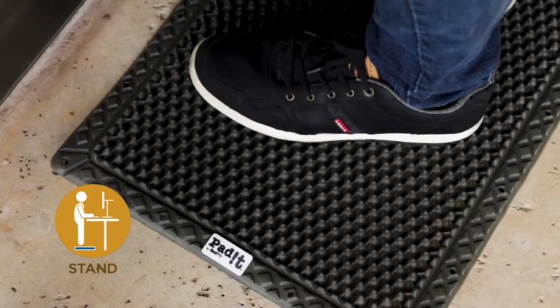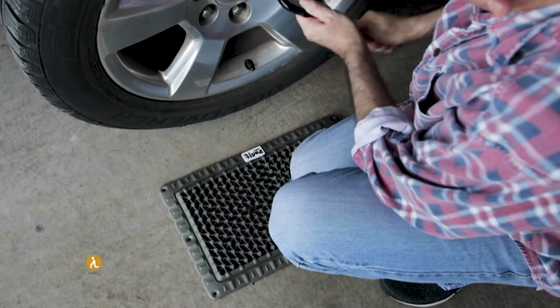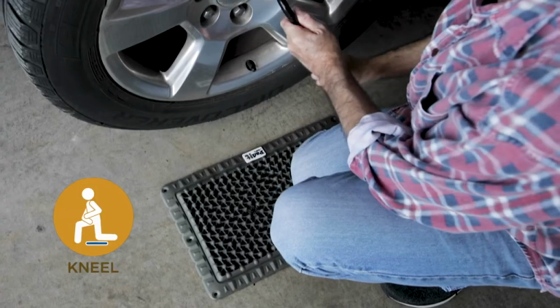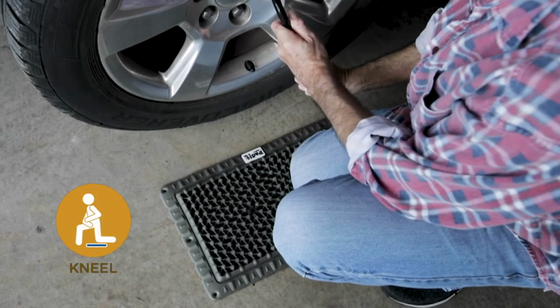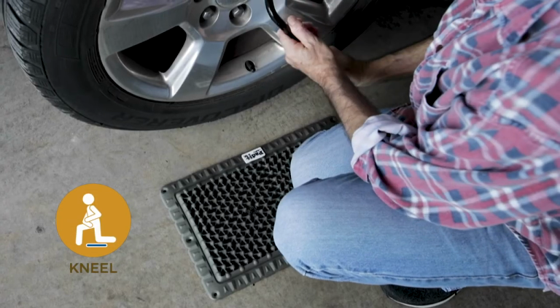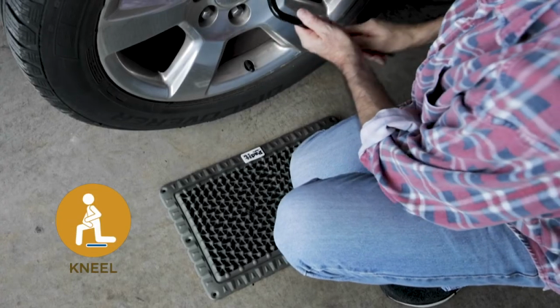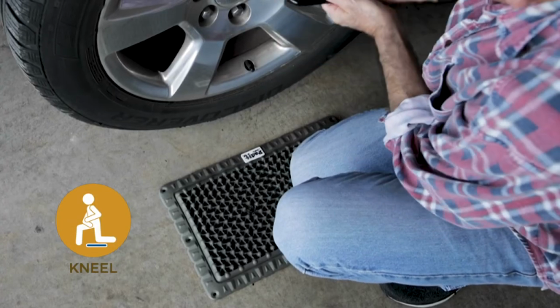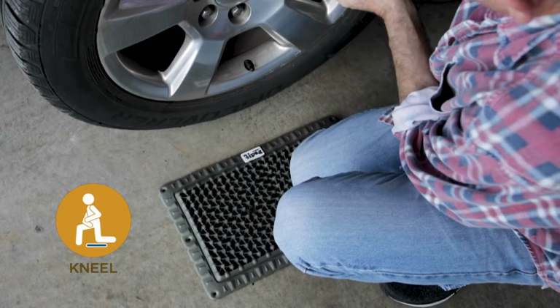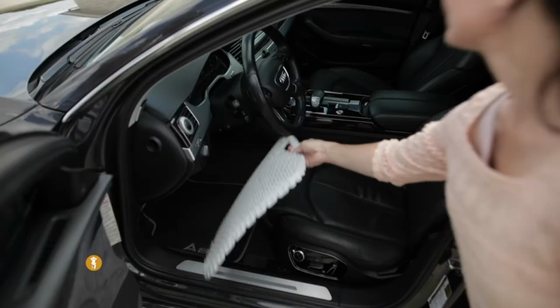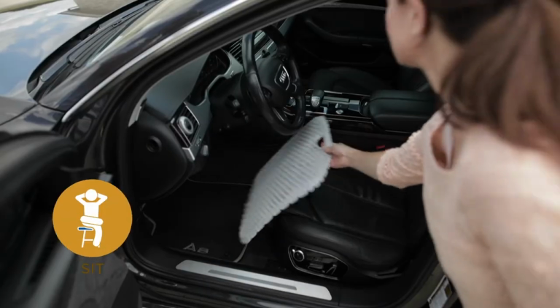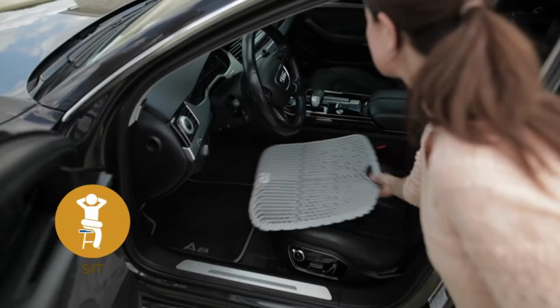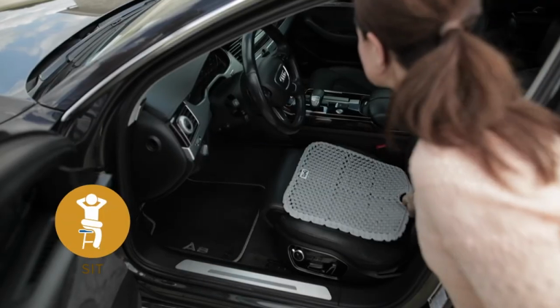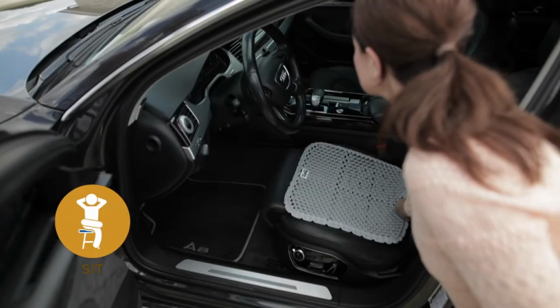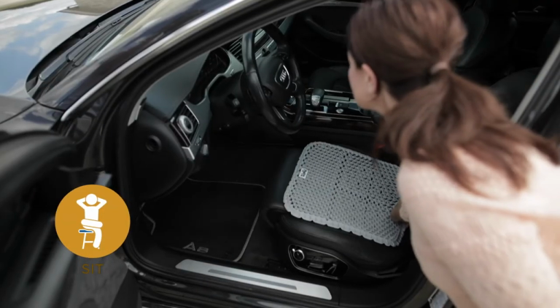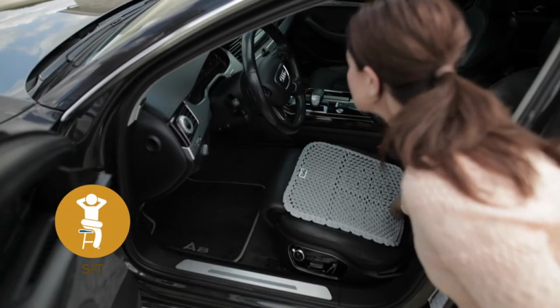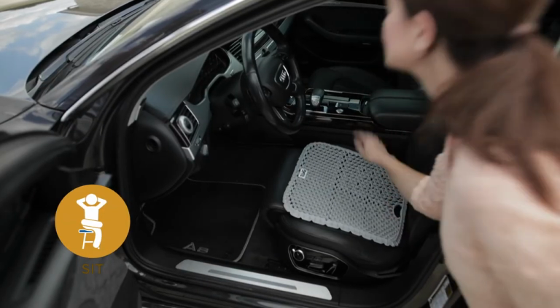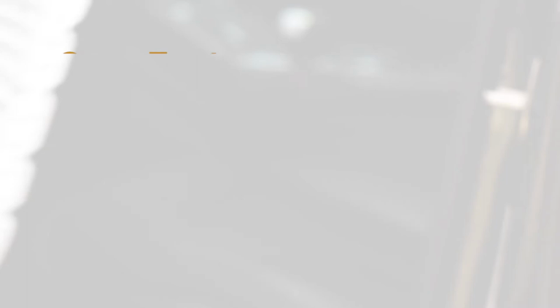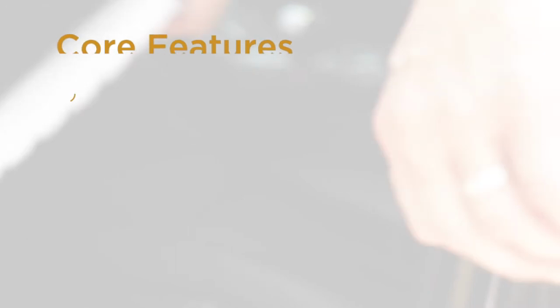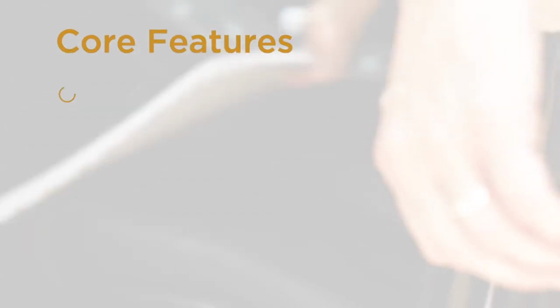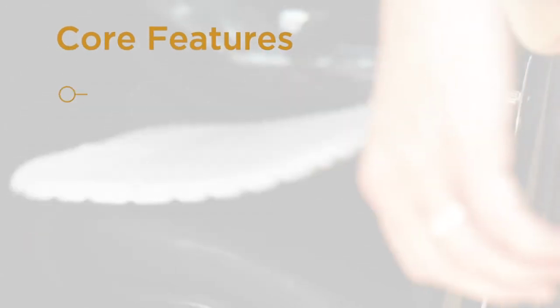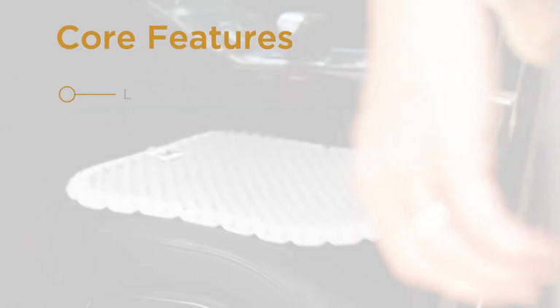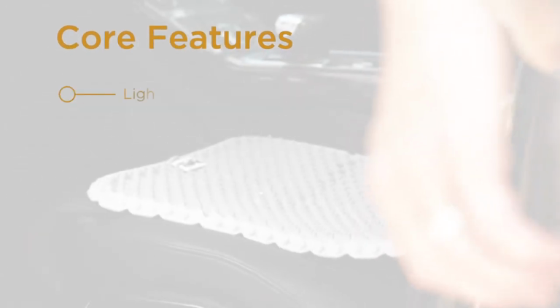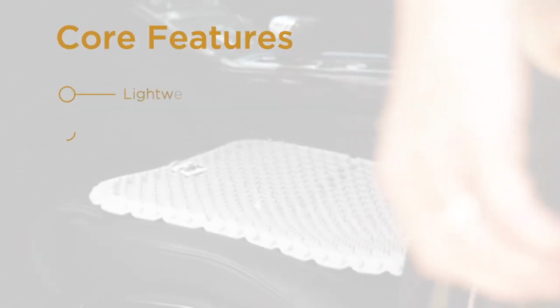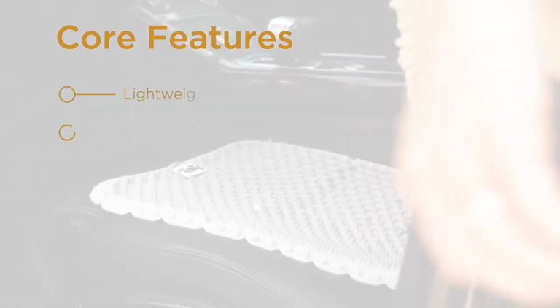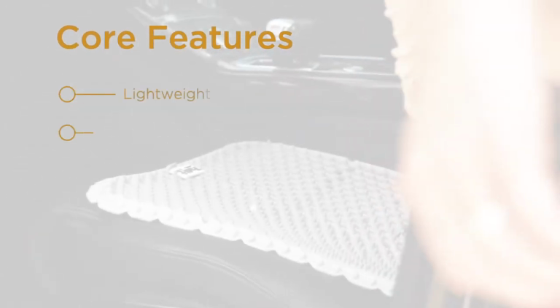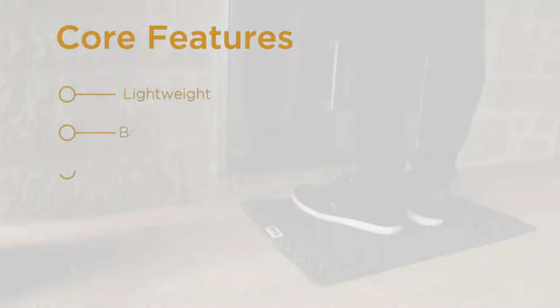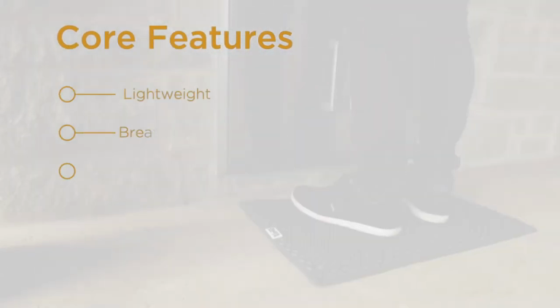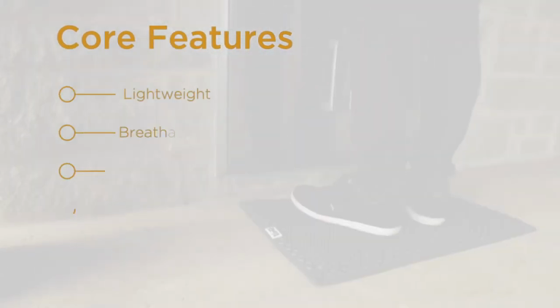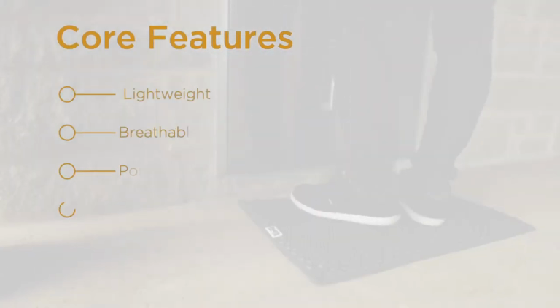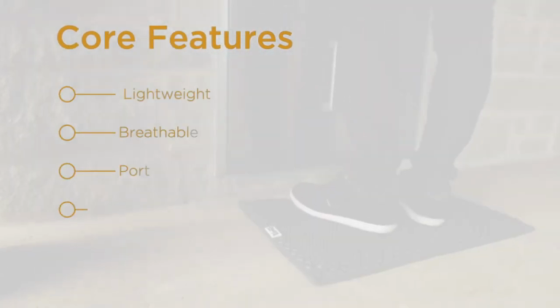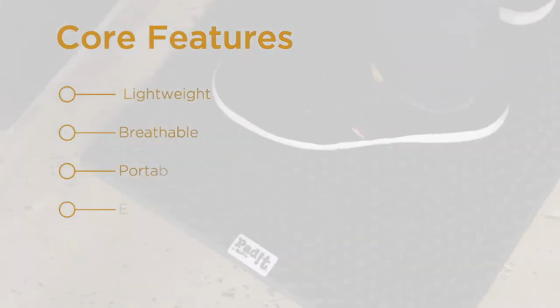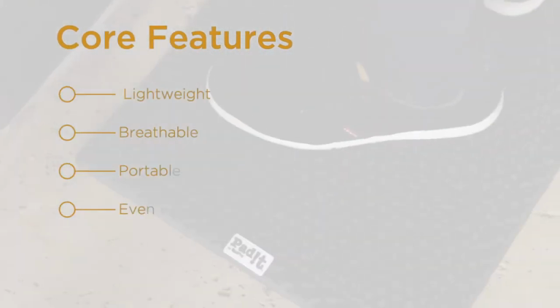Some of the features that make the Padet so great are that it's lightweight, breathable, portable, and it even floats.